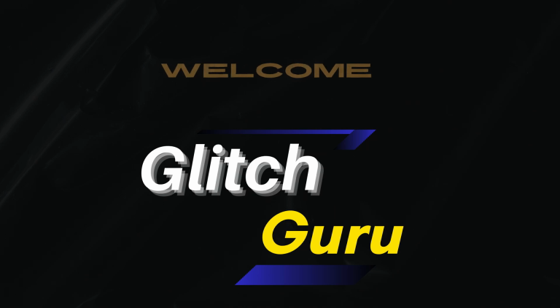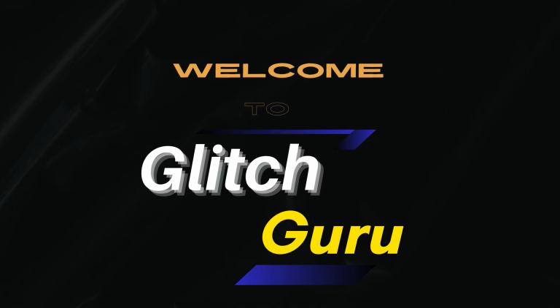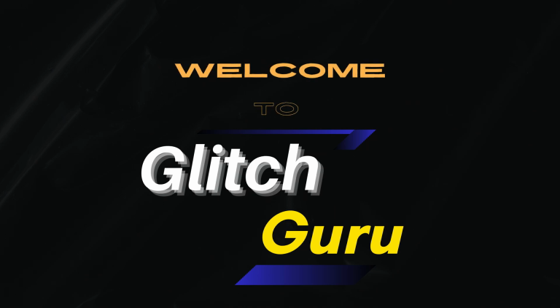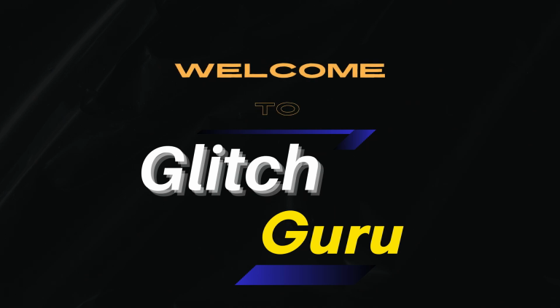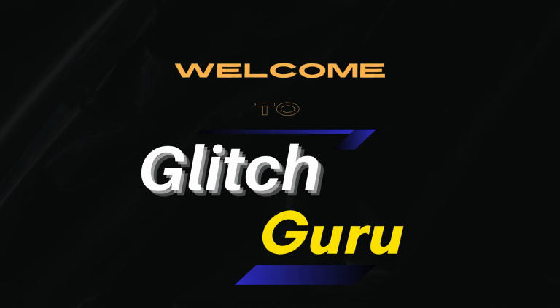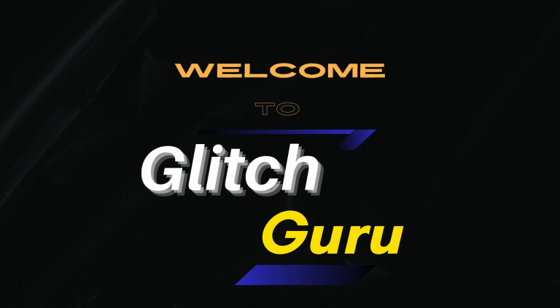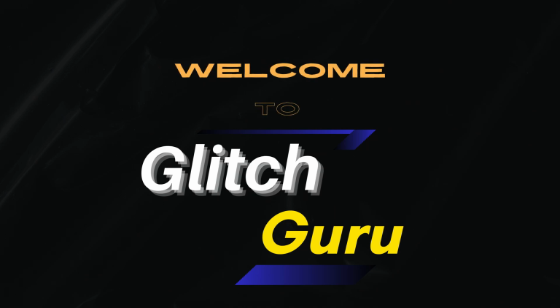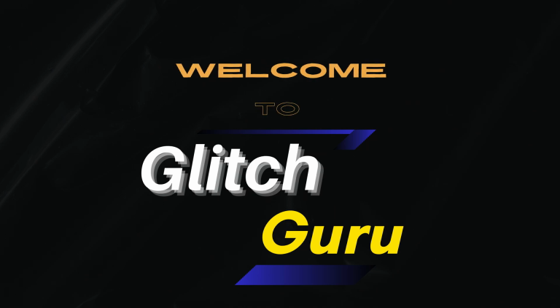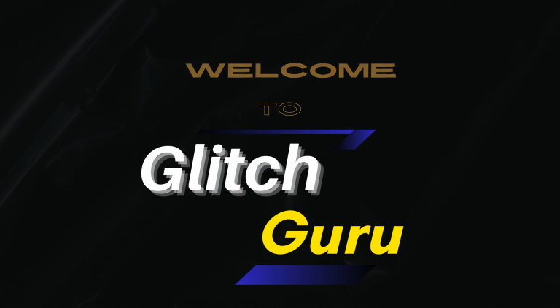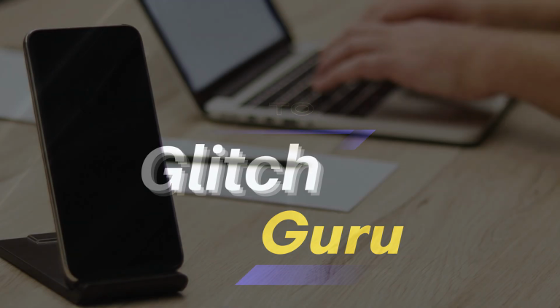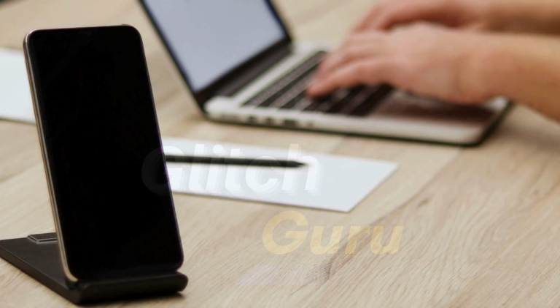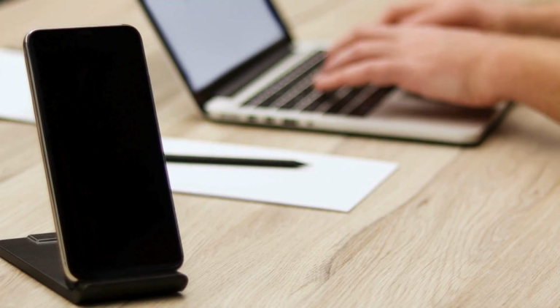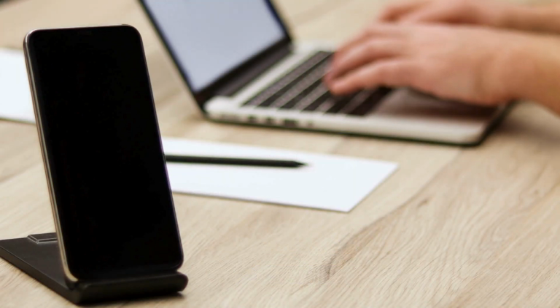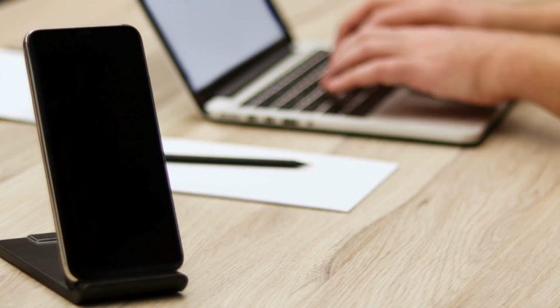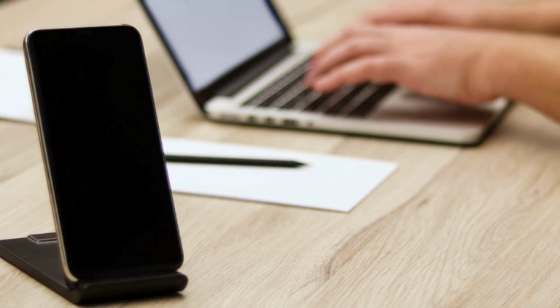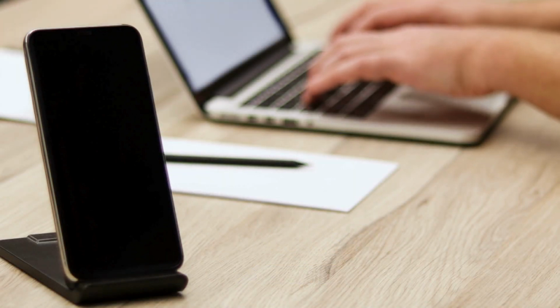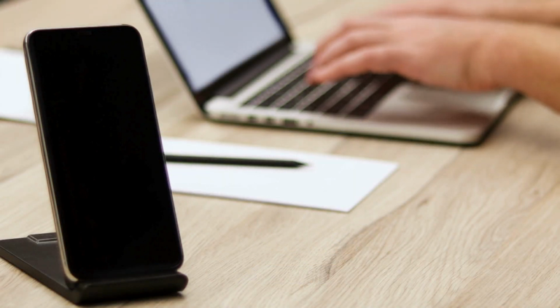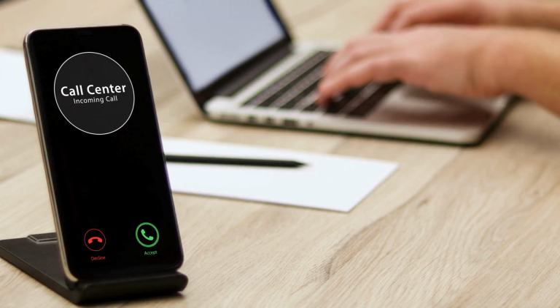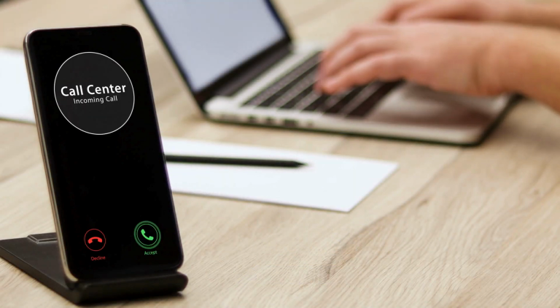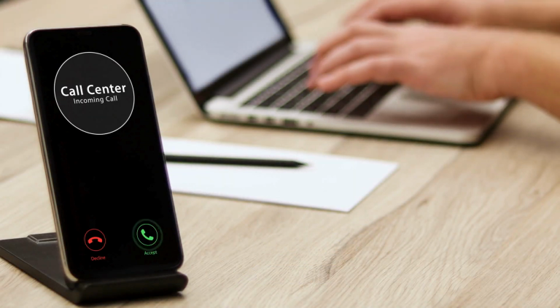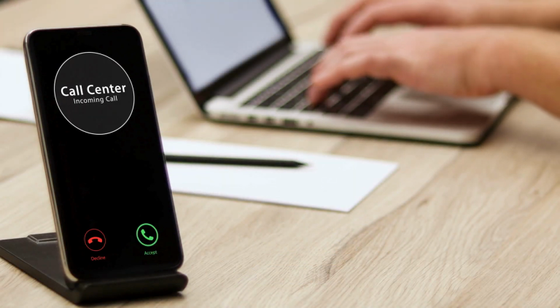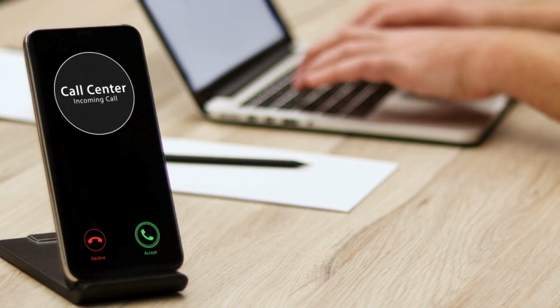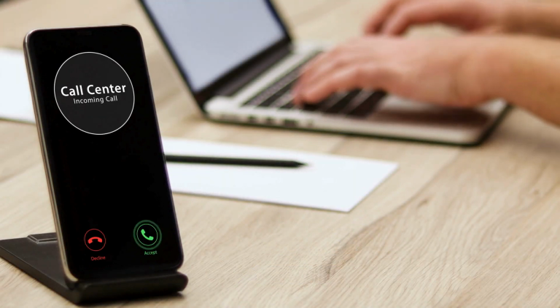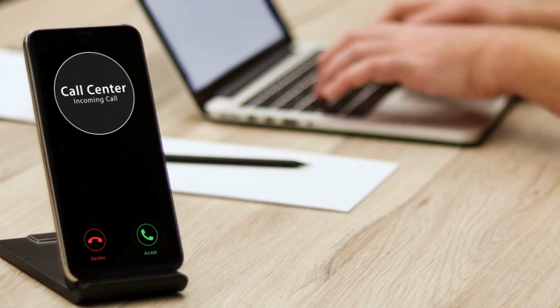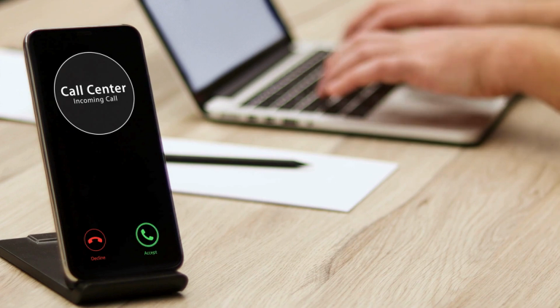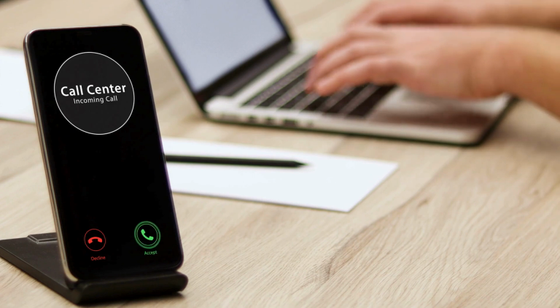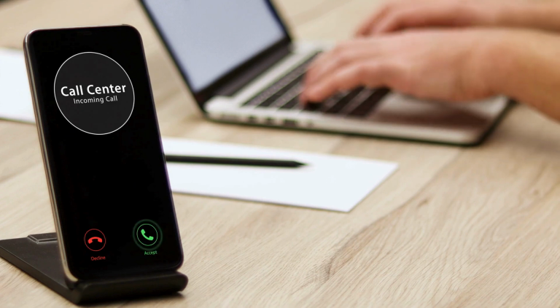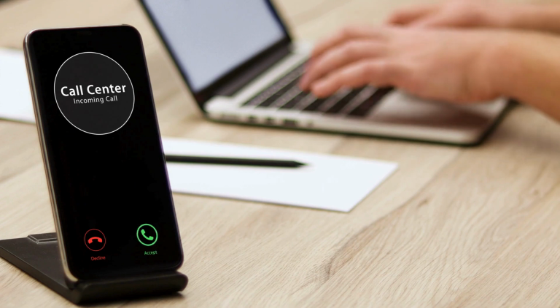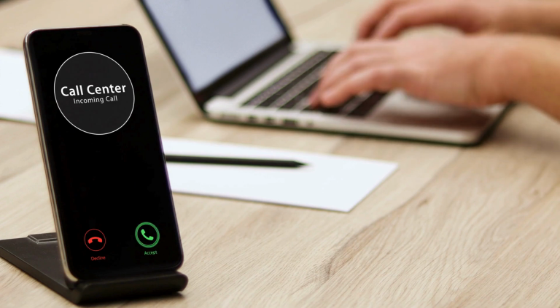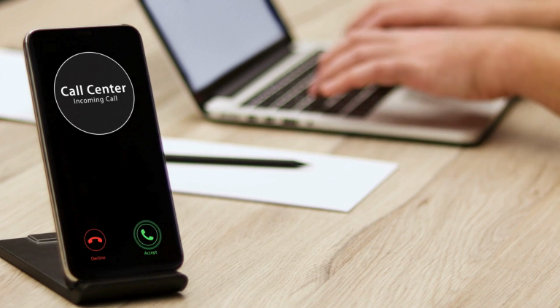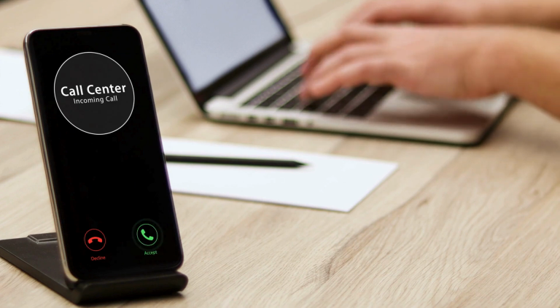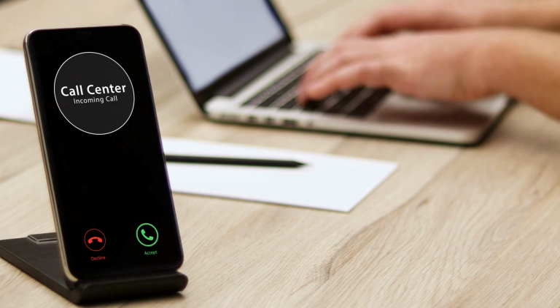Hi everyone, welcome to Glitch Guru. In today's video, we'll show what to do if your phone's screen keeps turning off during calls.